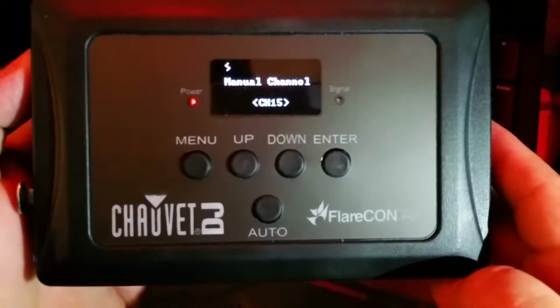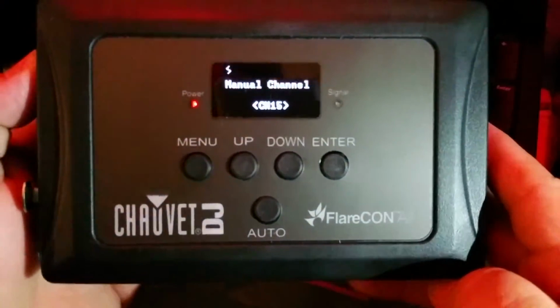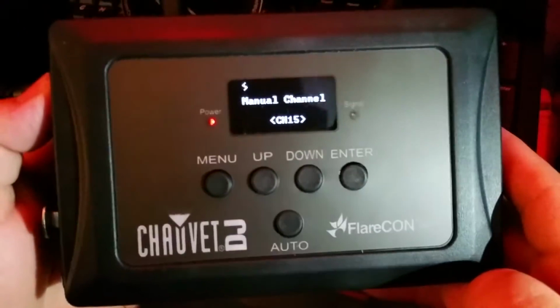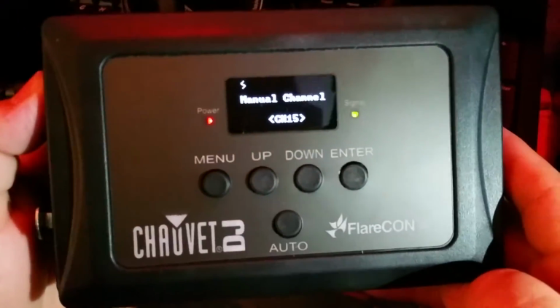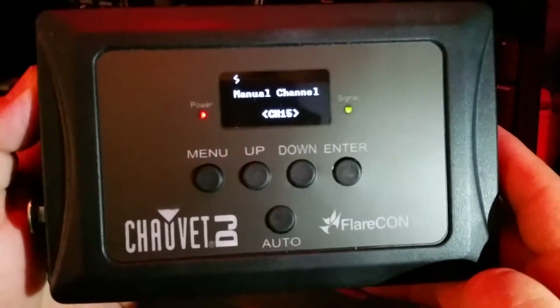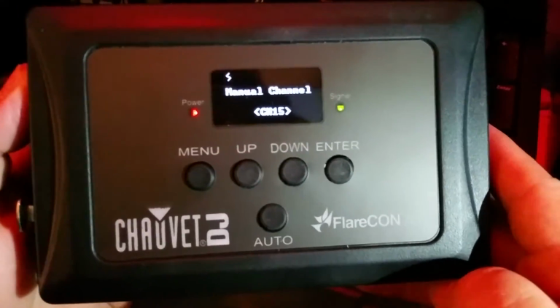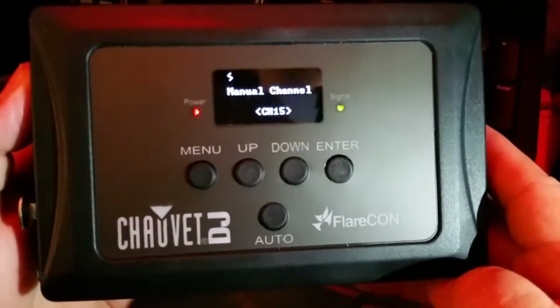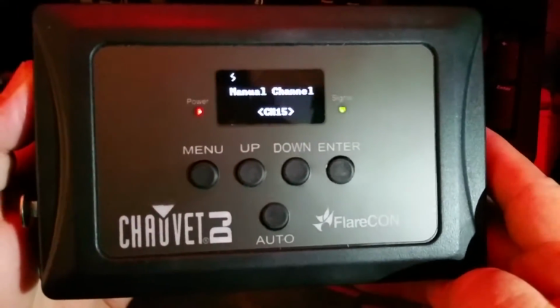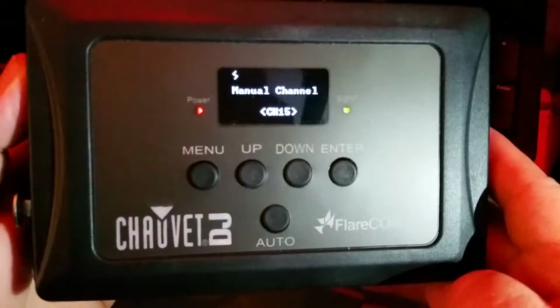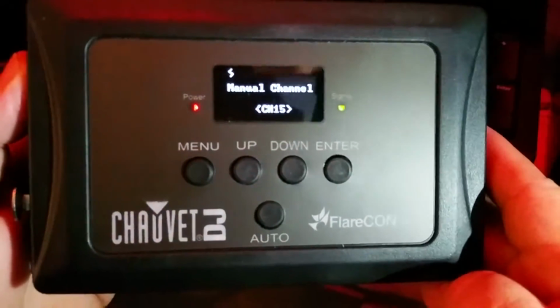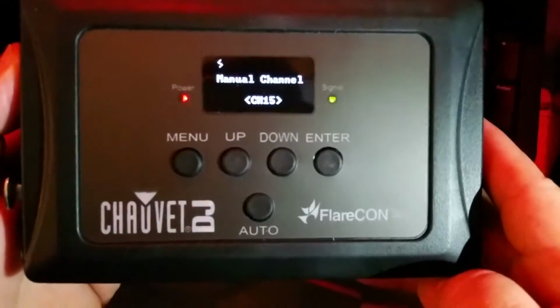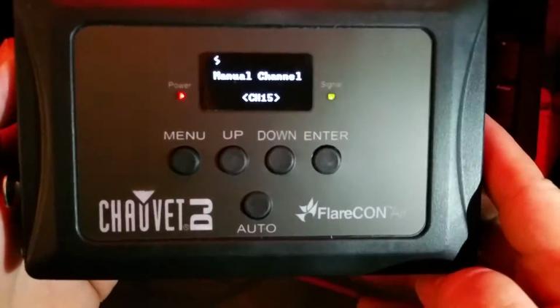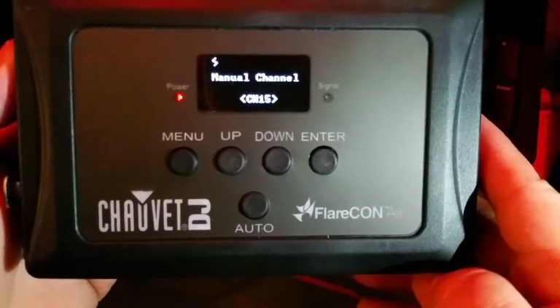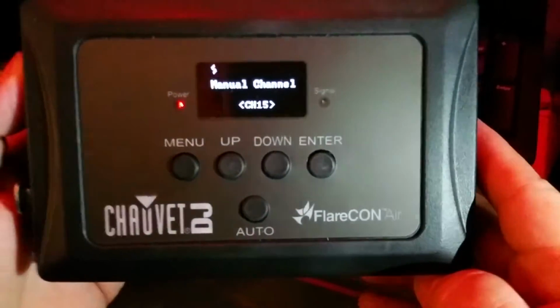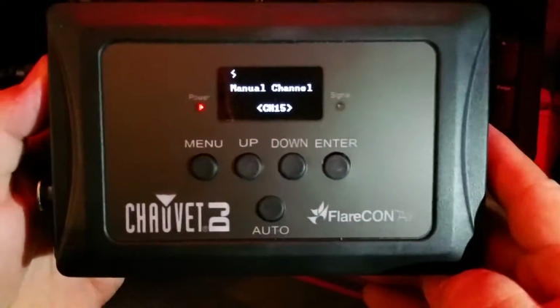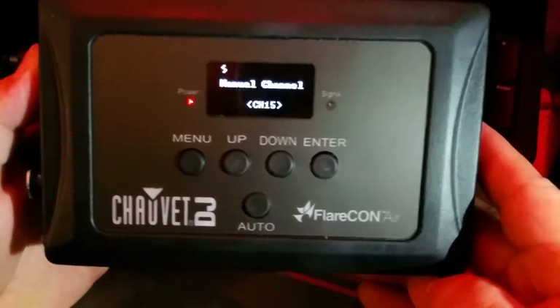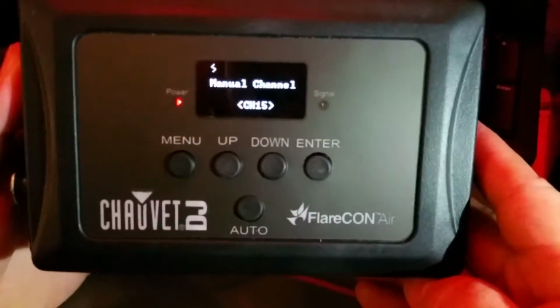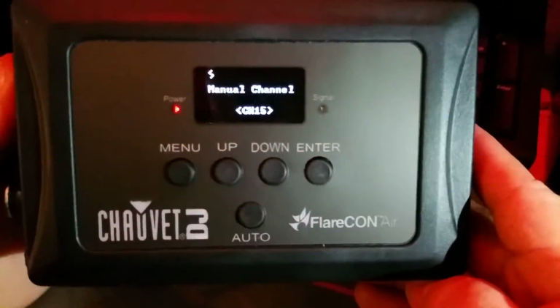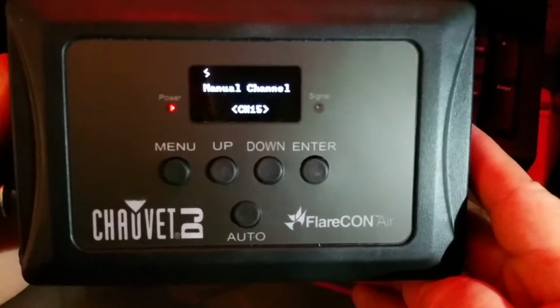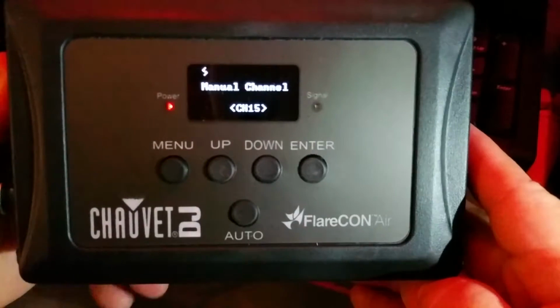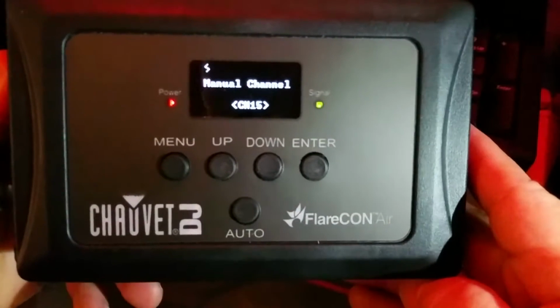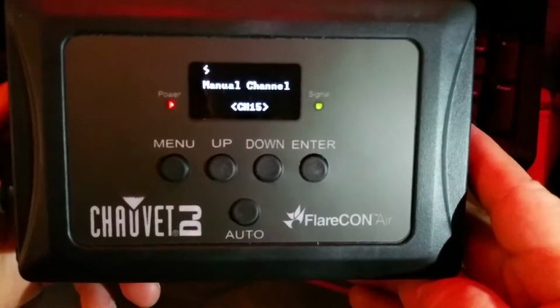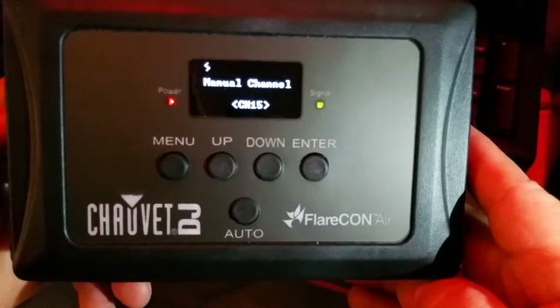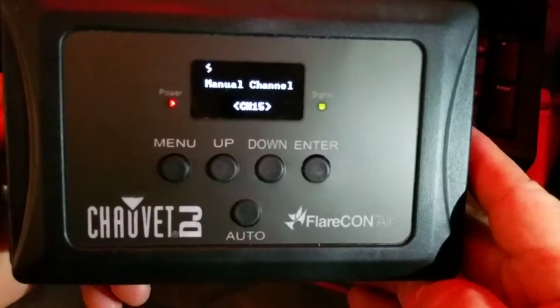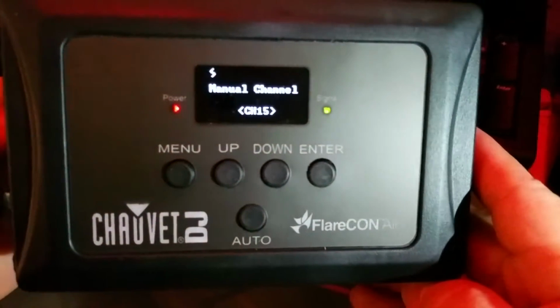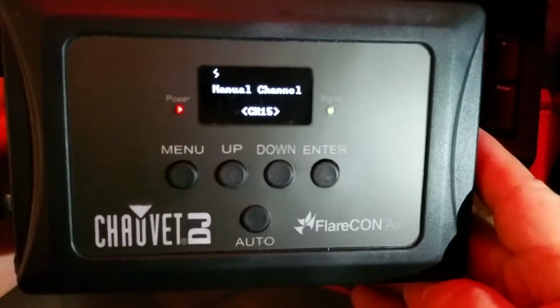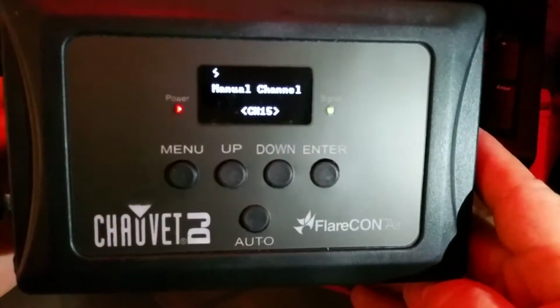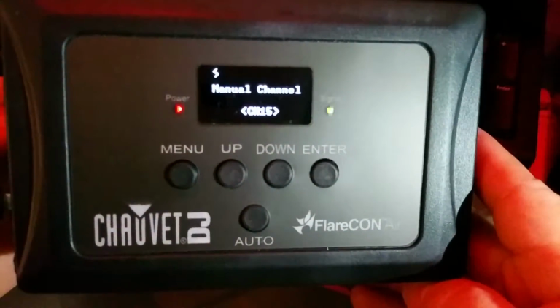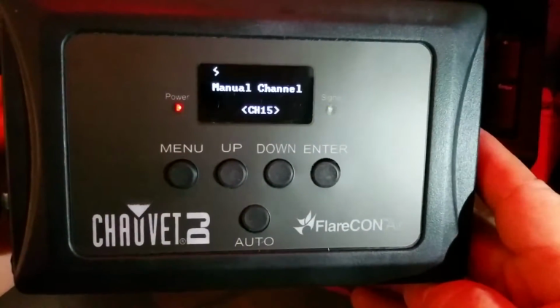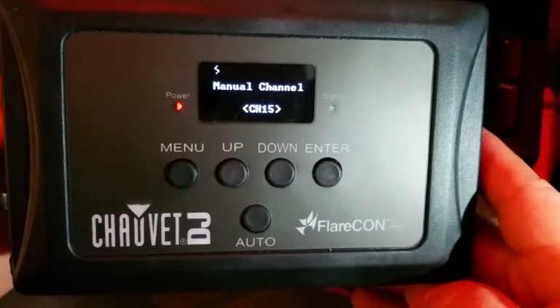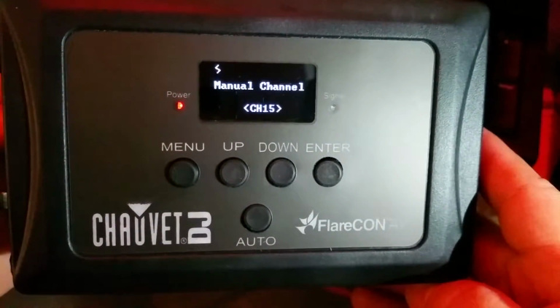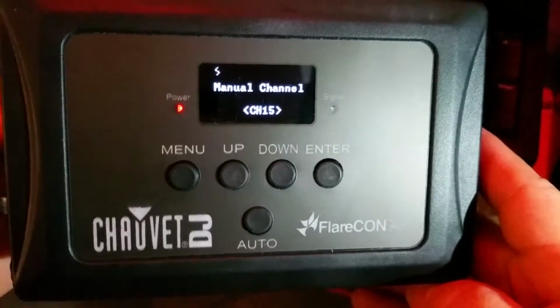What's going on? Welcome to the Outs of Jojo on YouTube. Today I'm going to do a quick review of the Flarecon Air from Chauvet DJ.